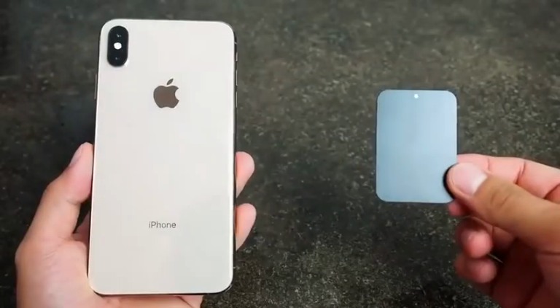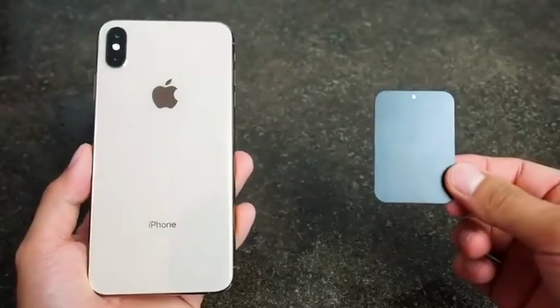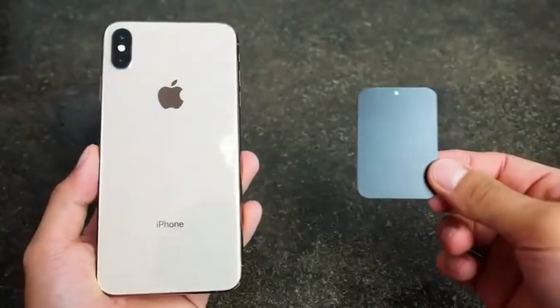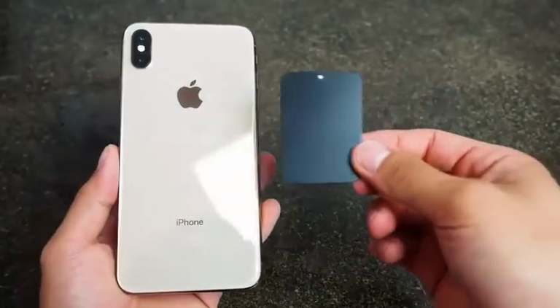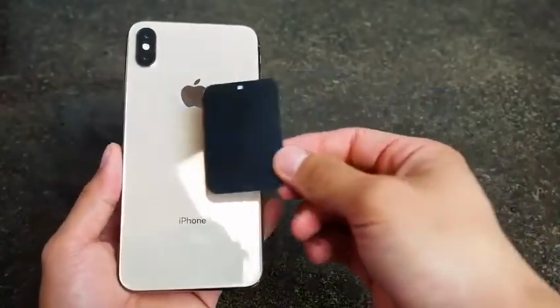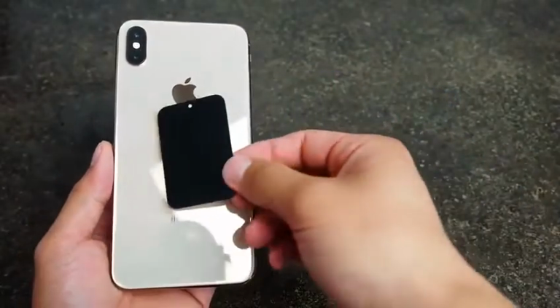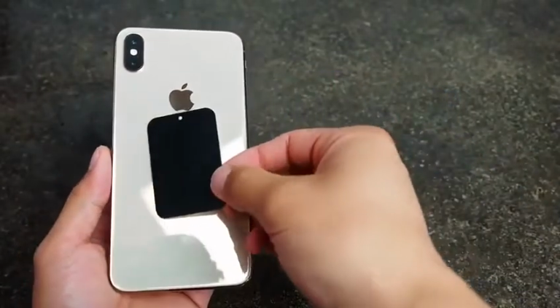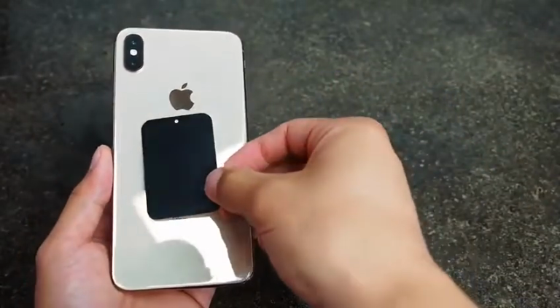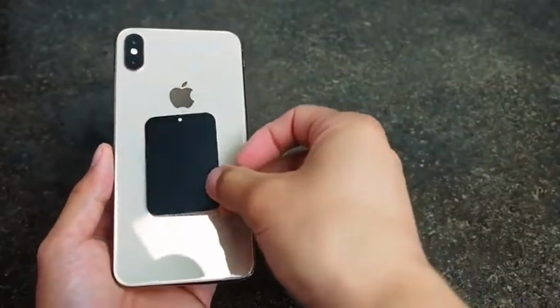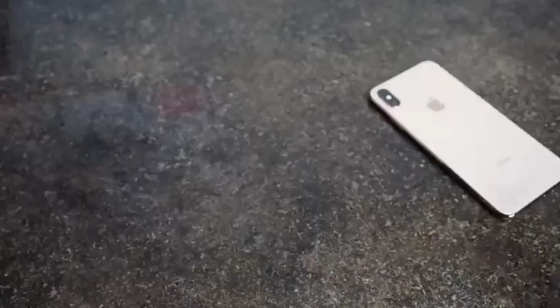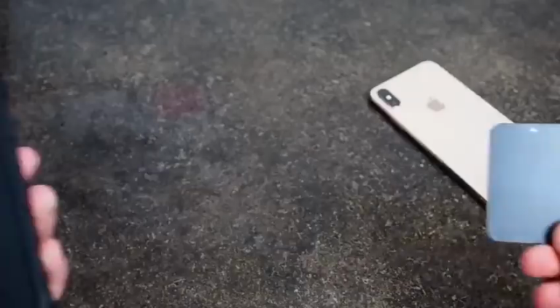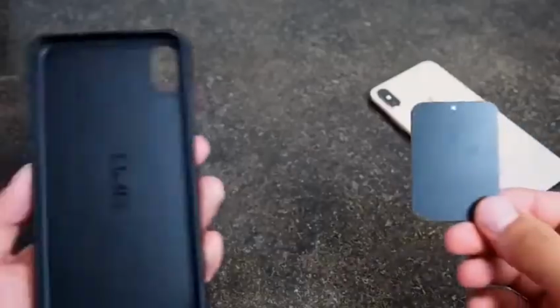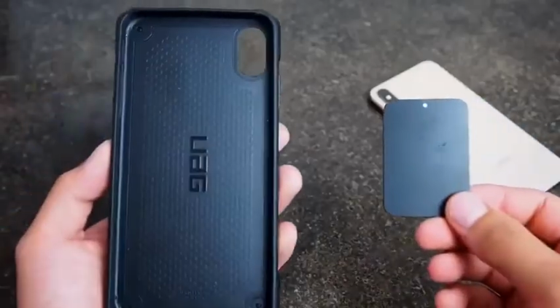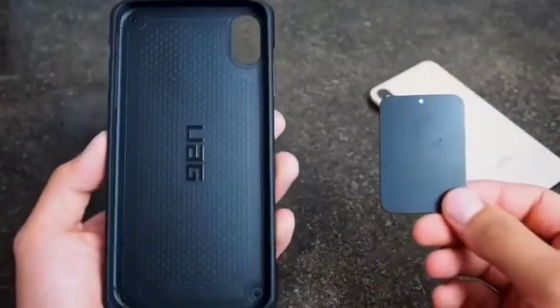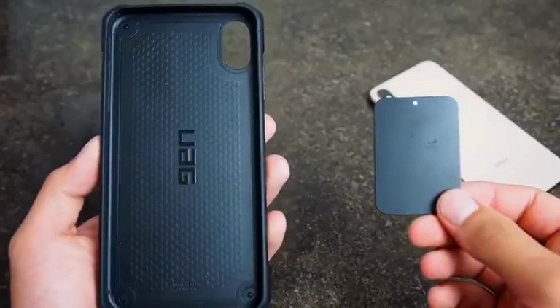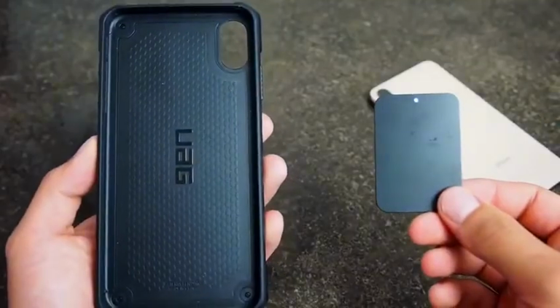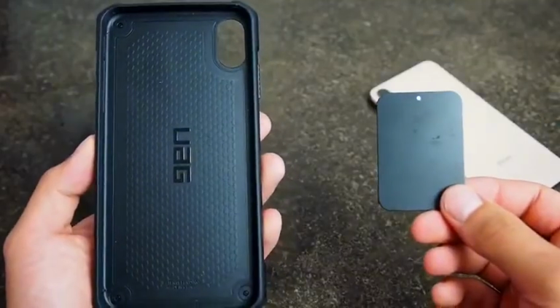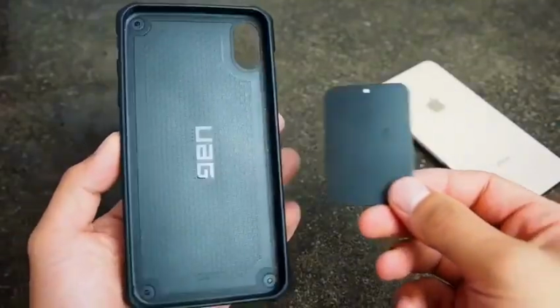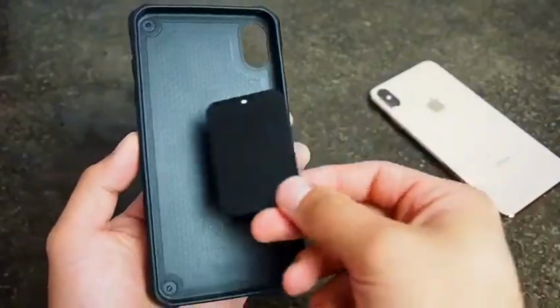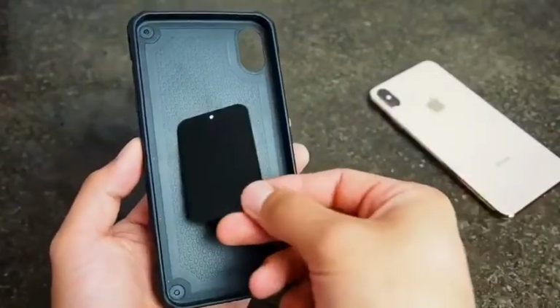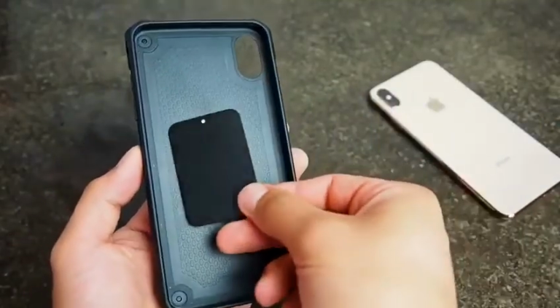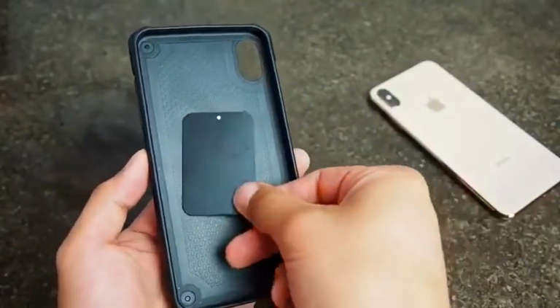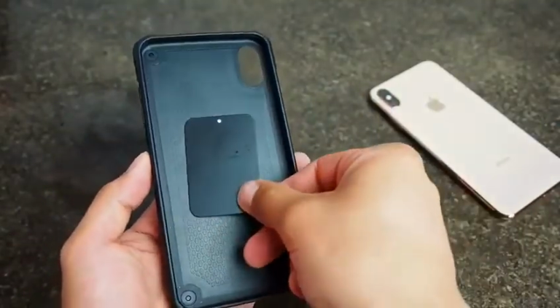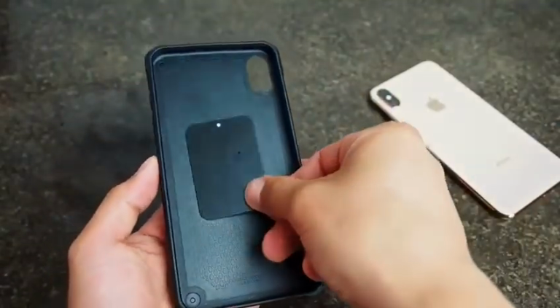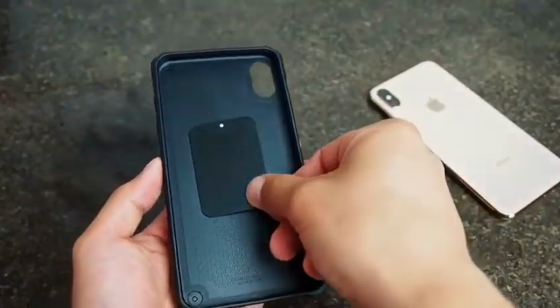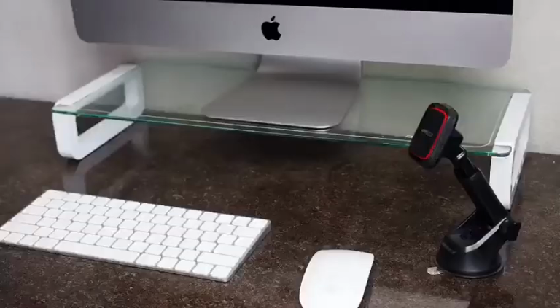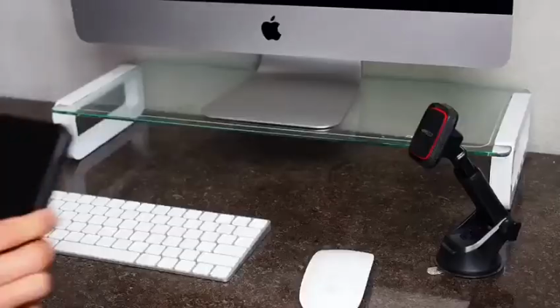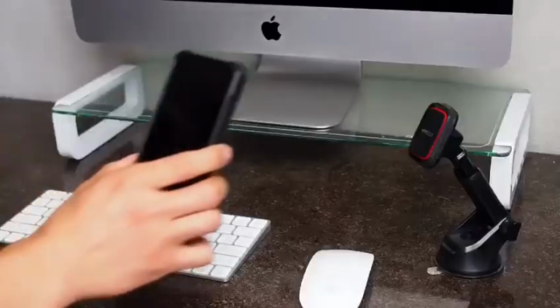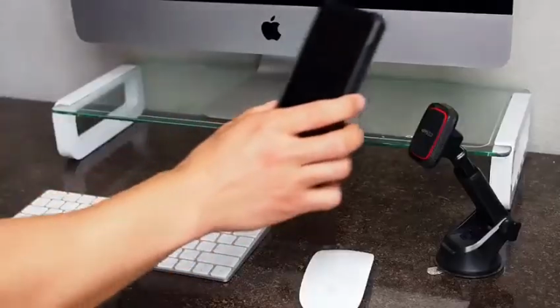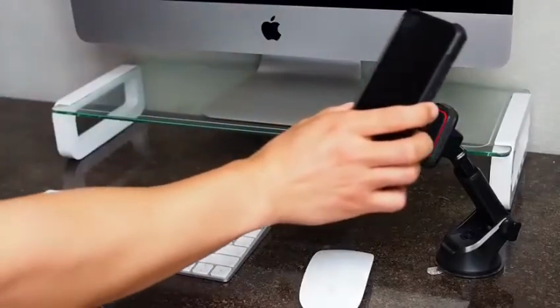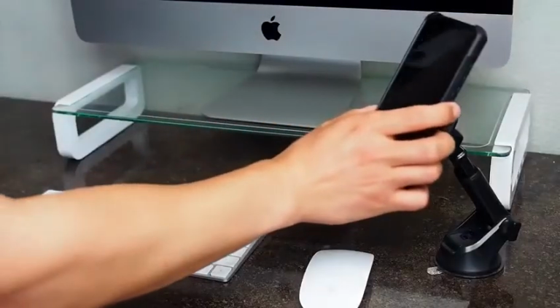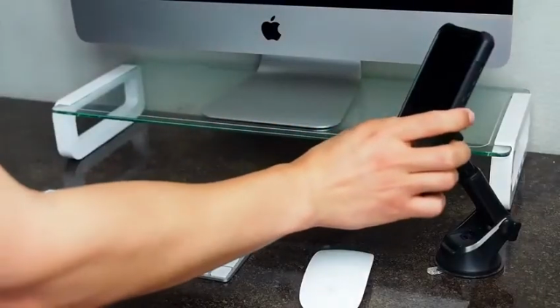You can place the adhesive plate onto your phone, or you can put it in between your phone case.